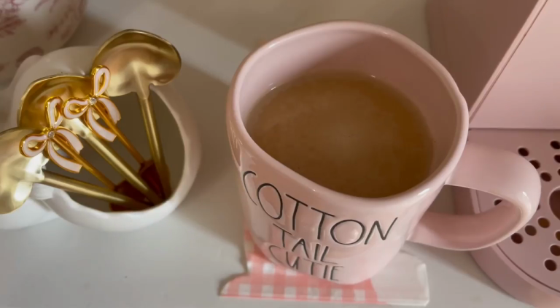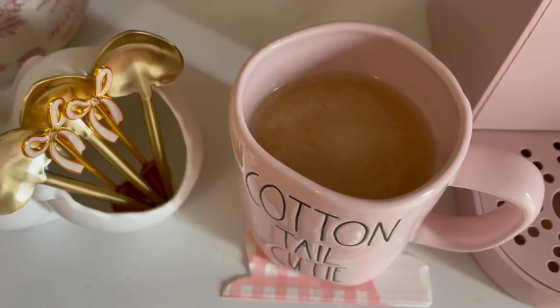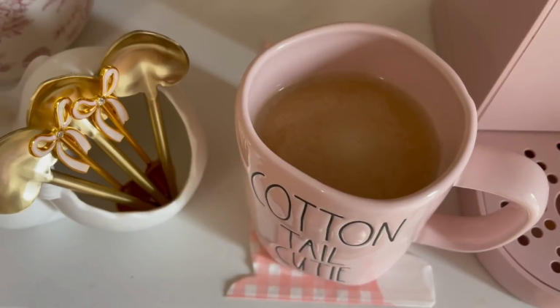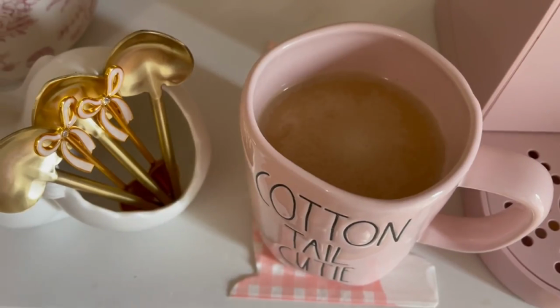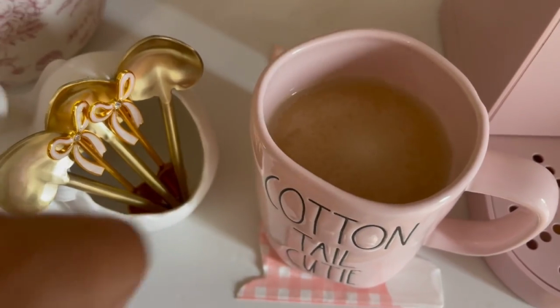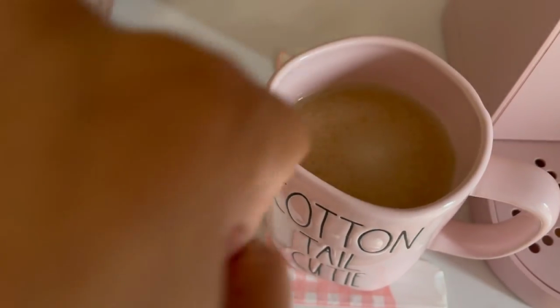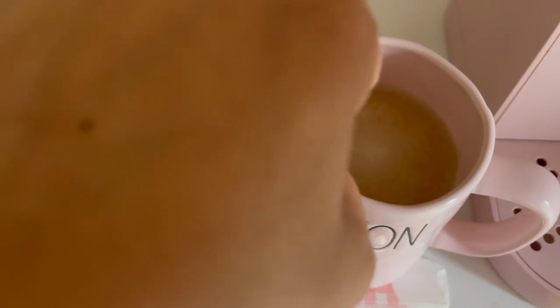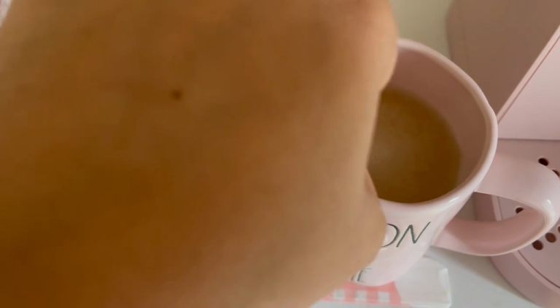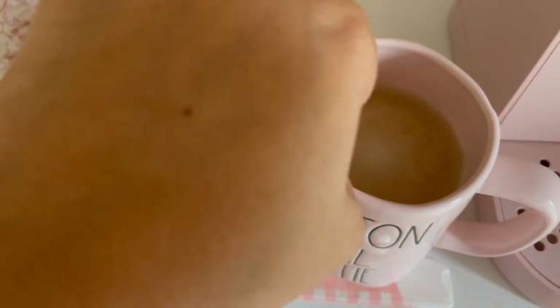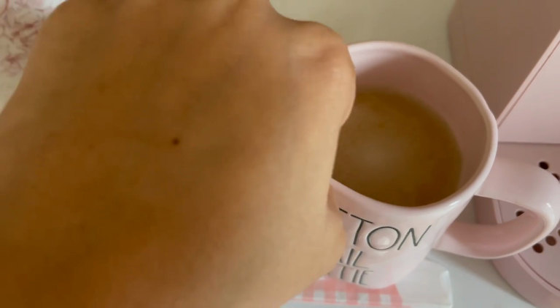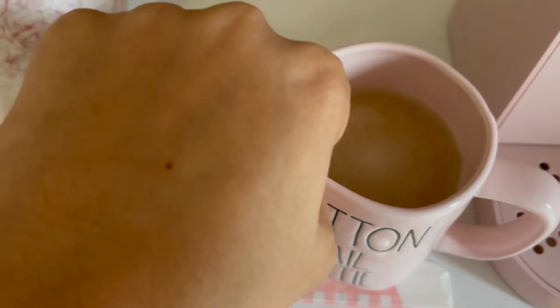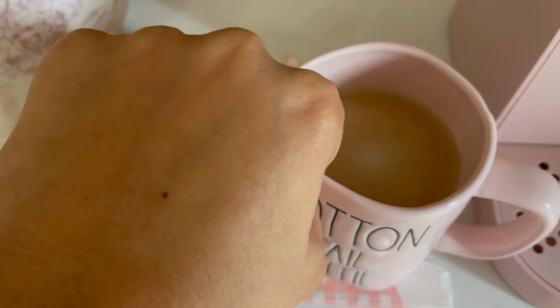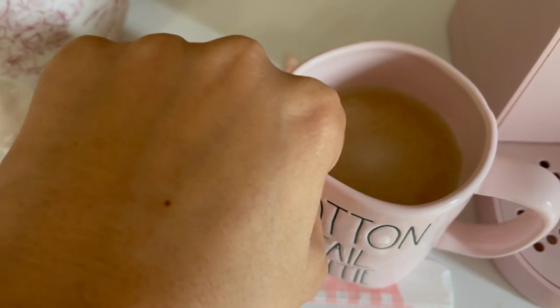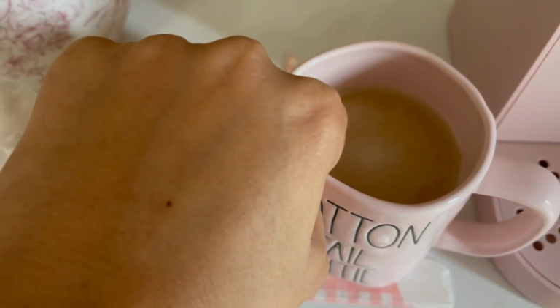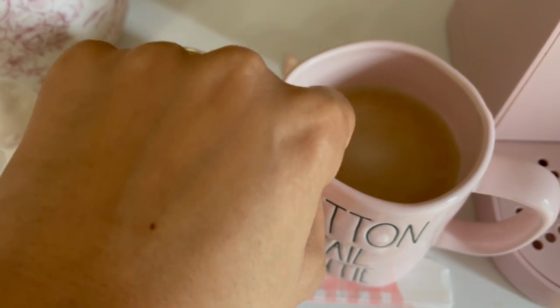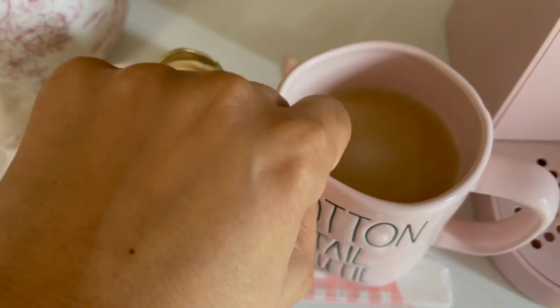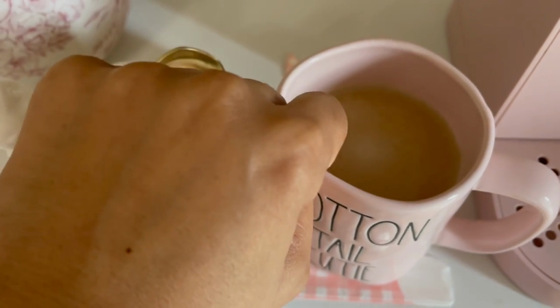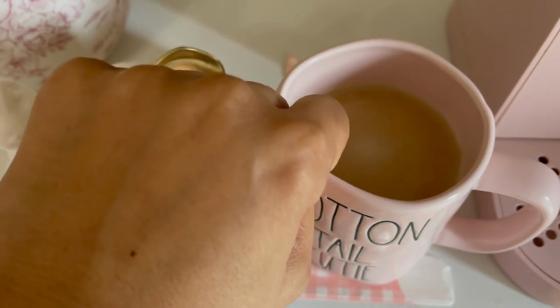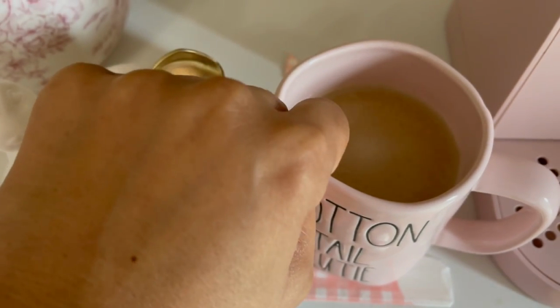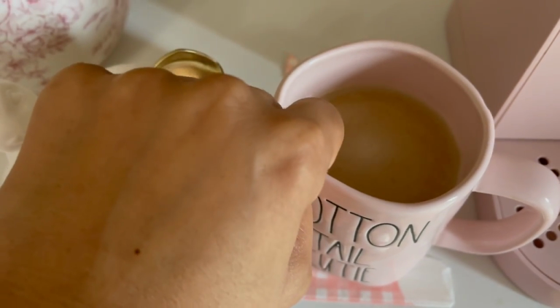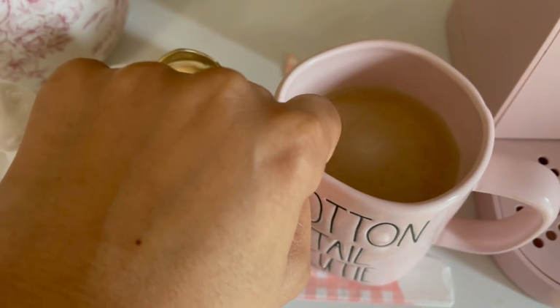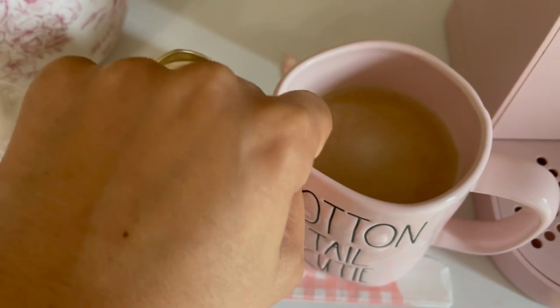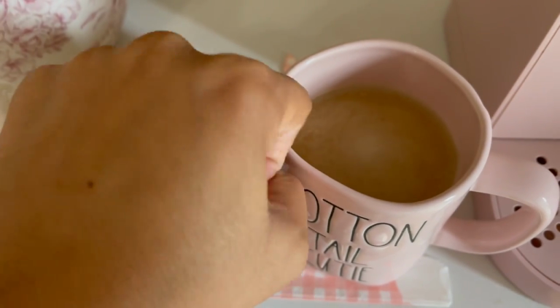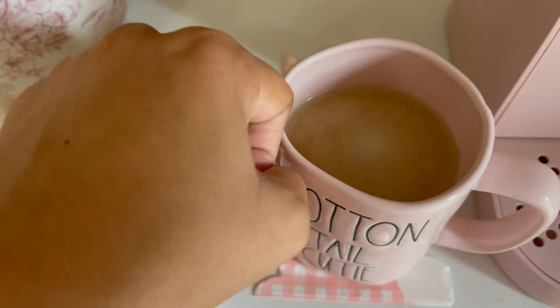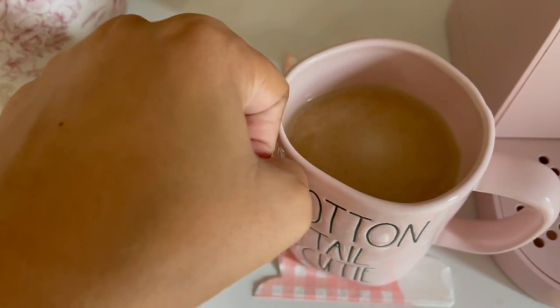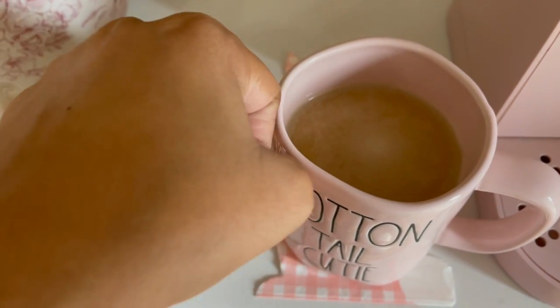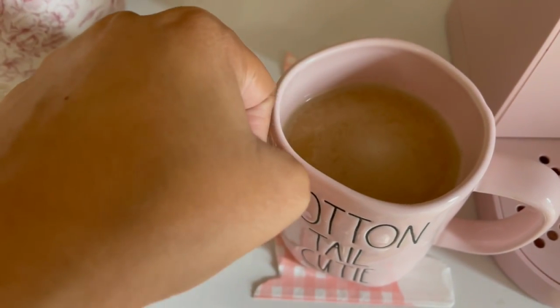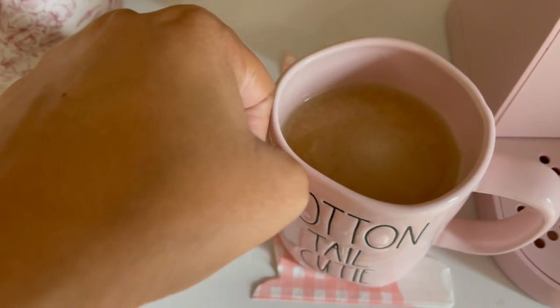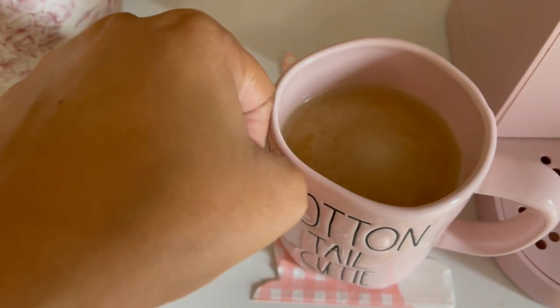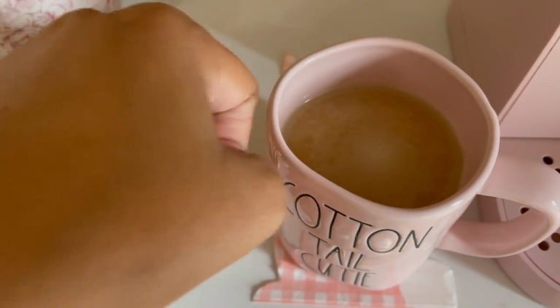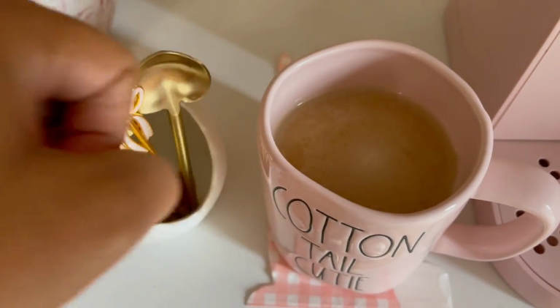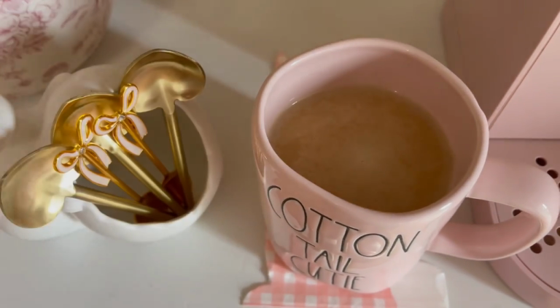This is how I gauge whether or not I have enough creamer — if it matches my skin tone, I know. I know I'm silly!